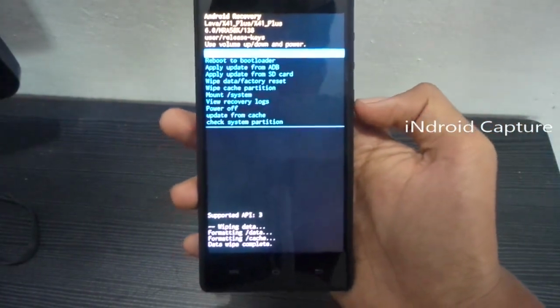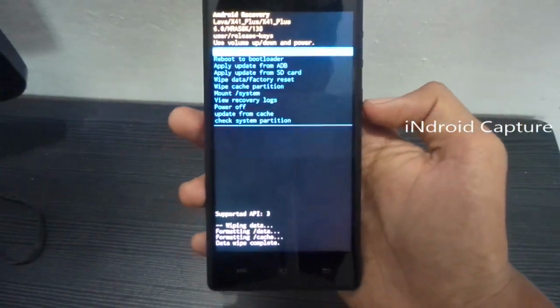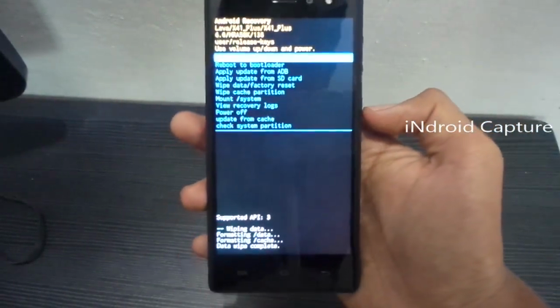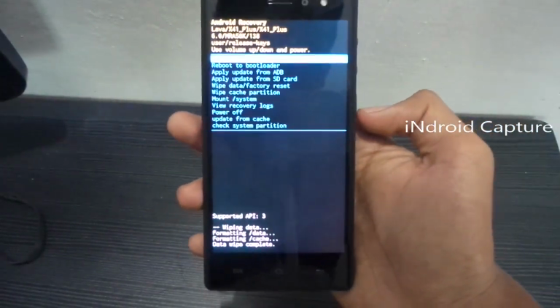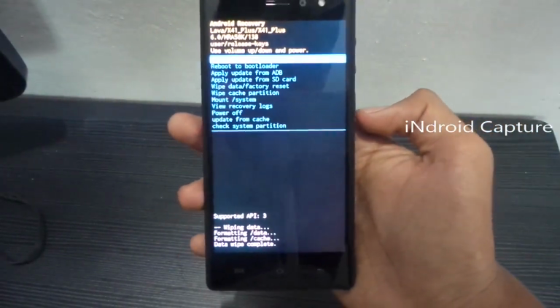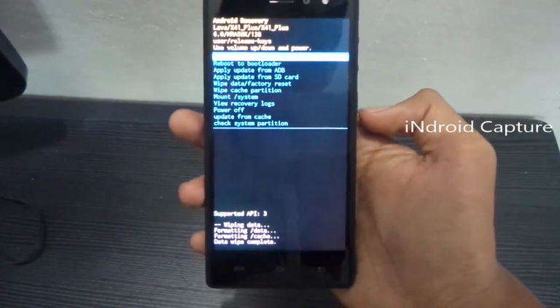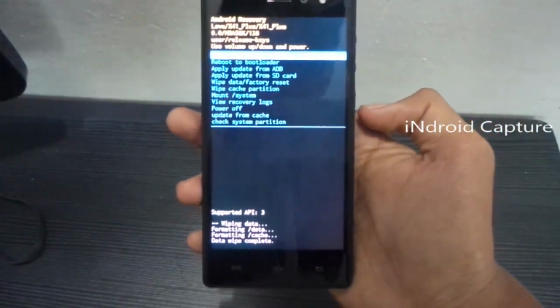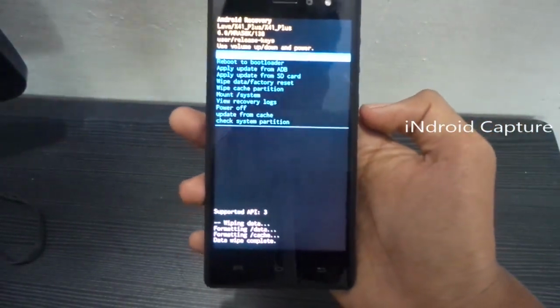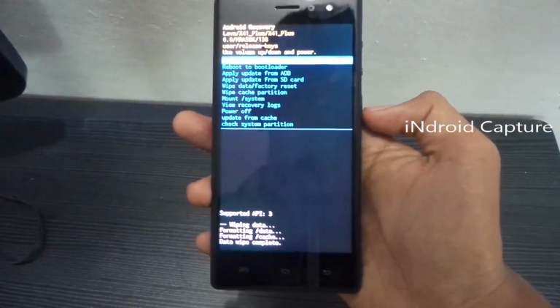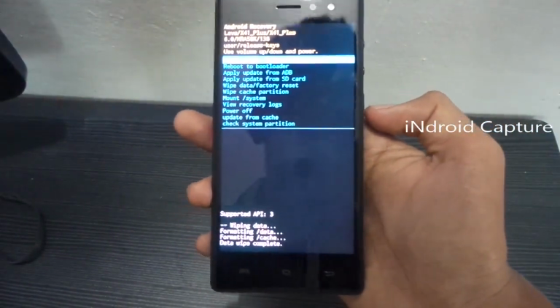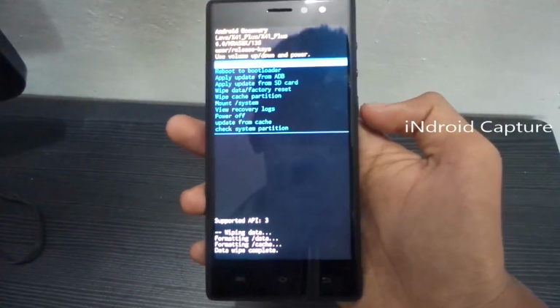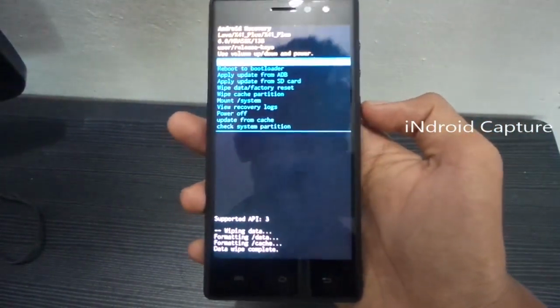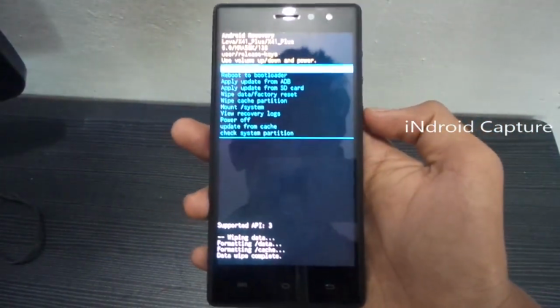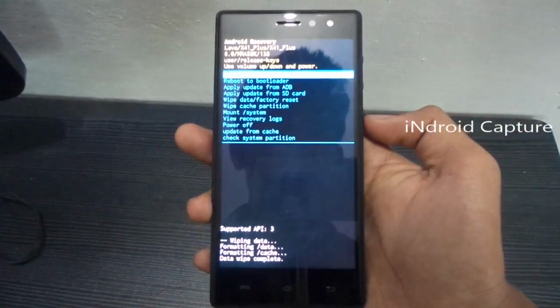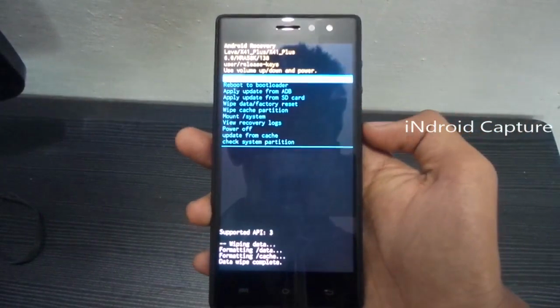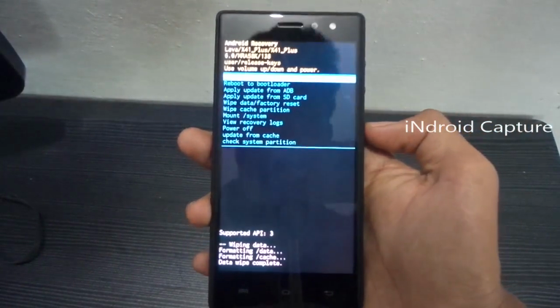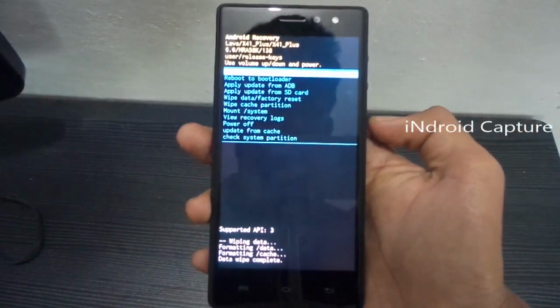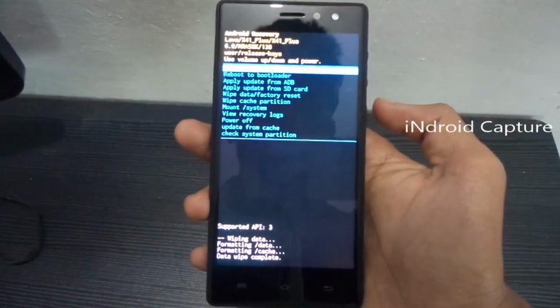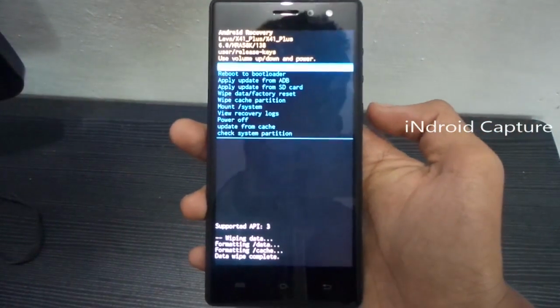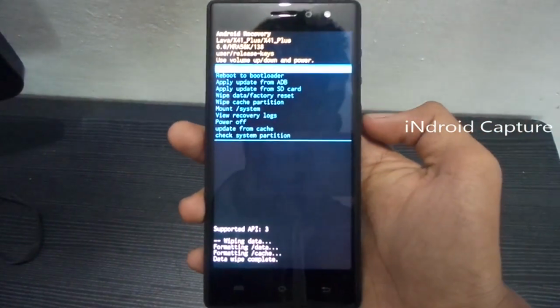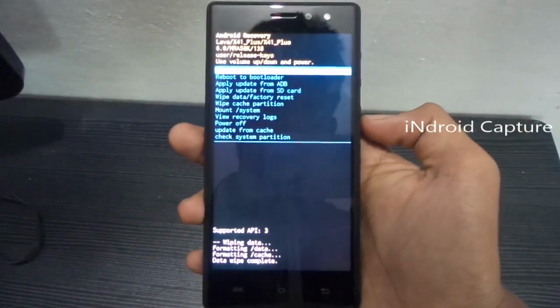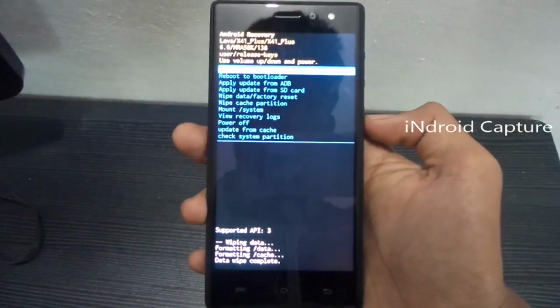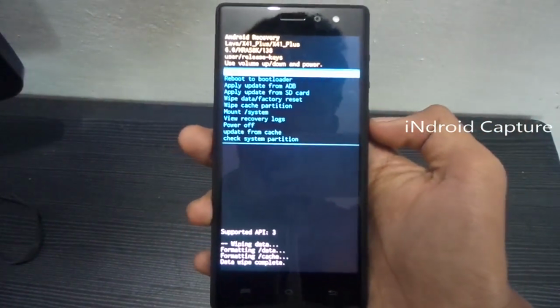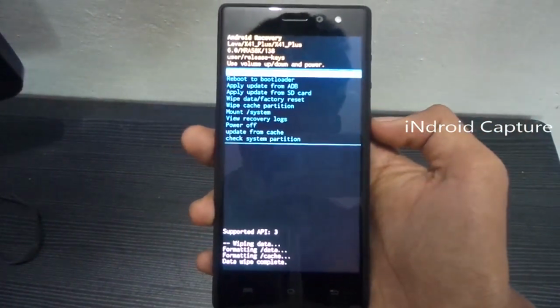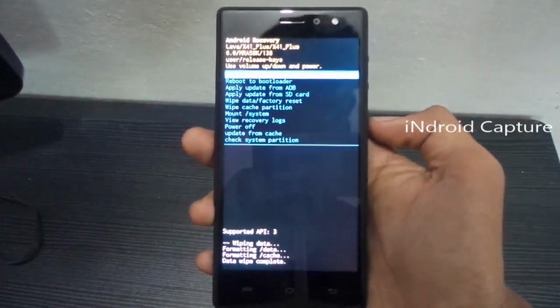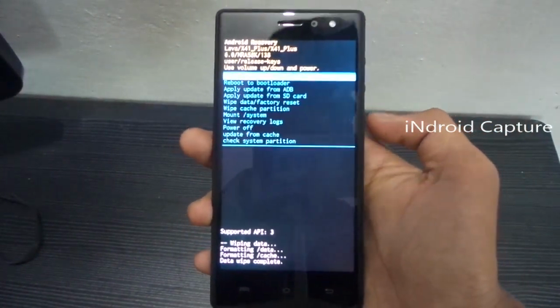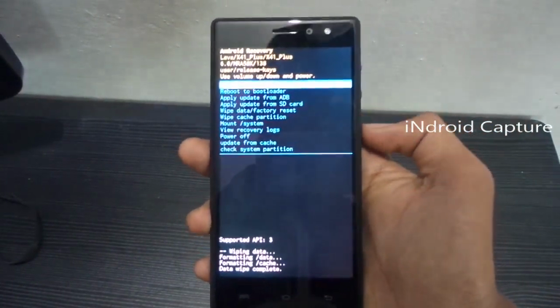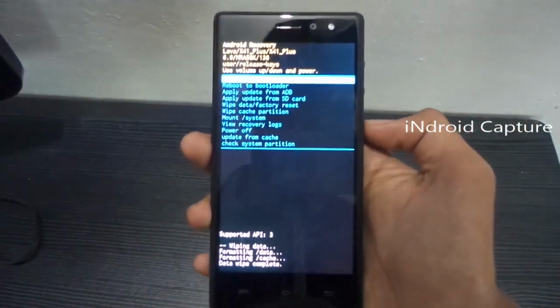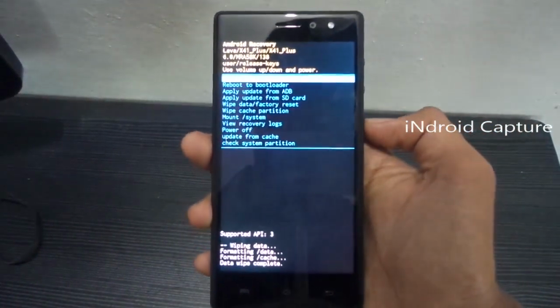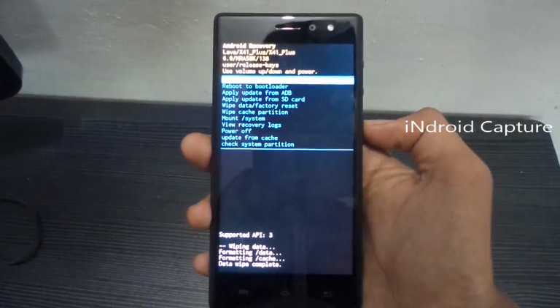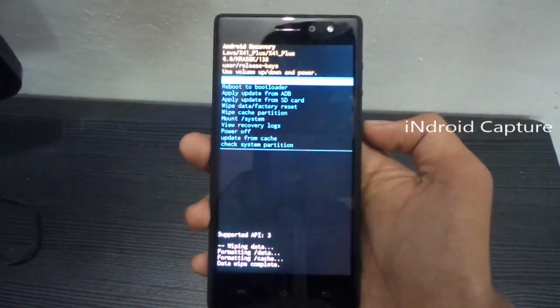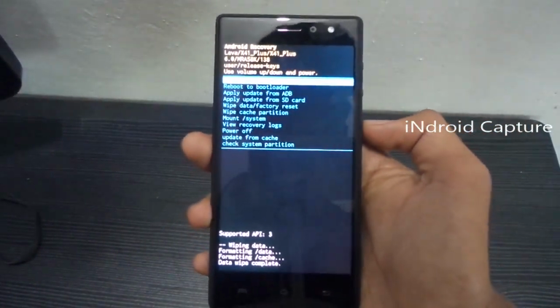Hard reset done. Then select 'Reboot System Now'.